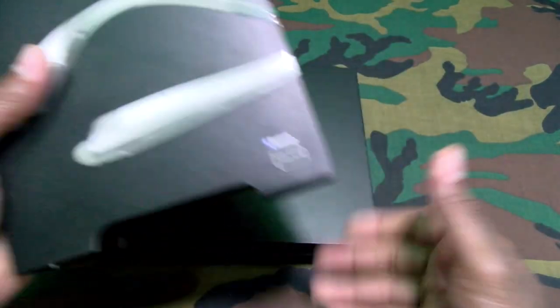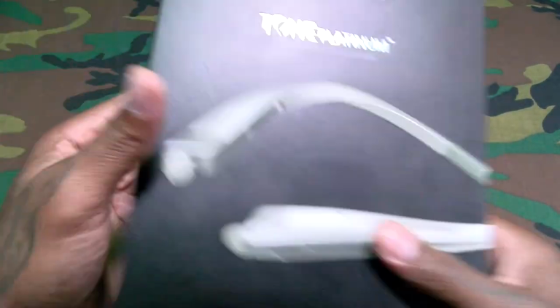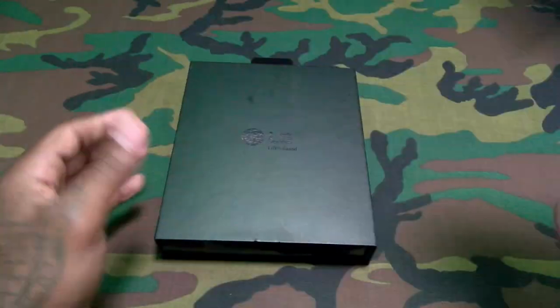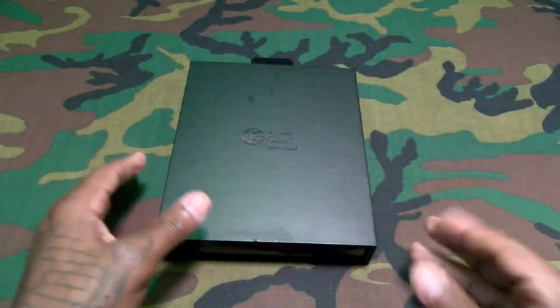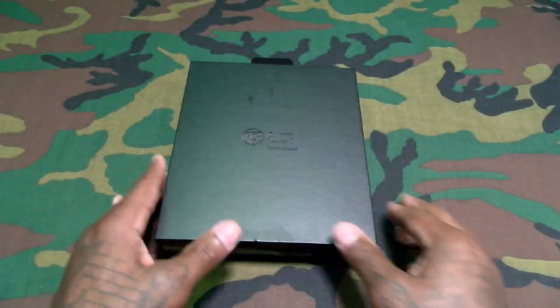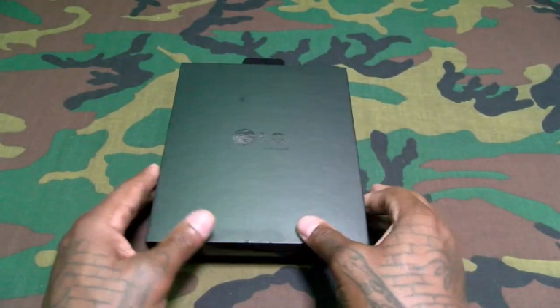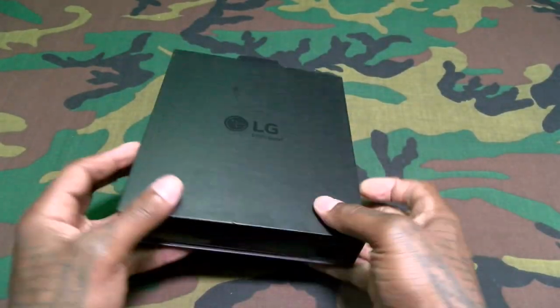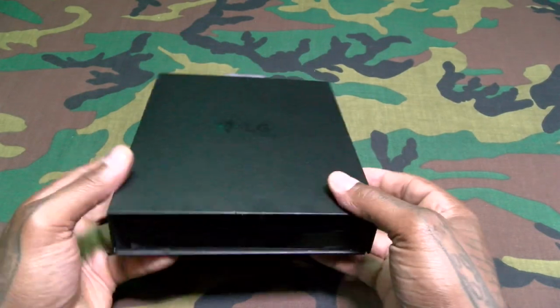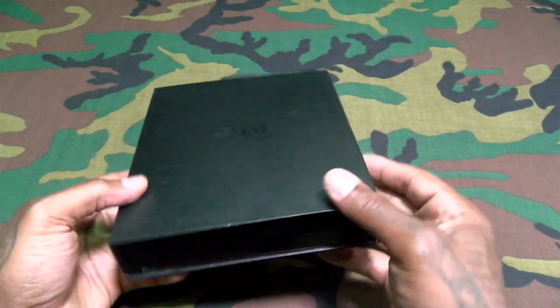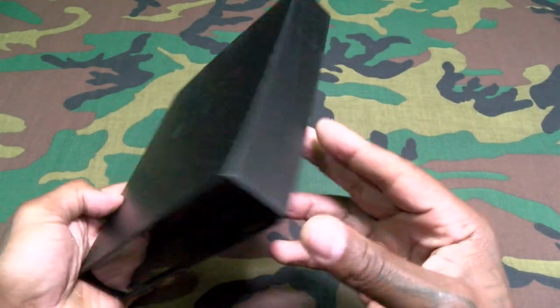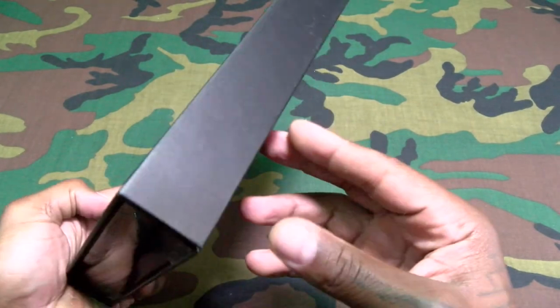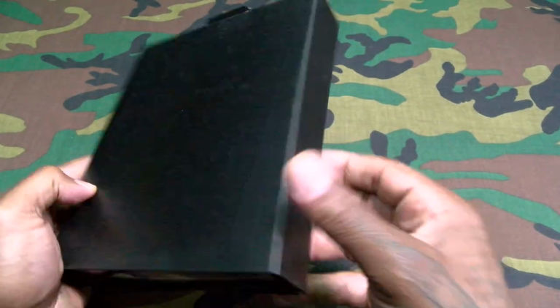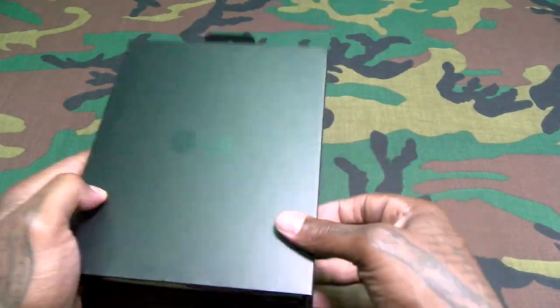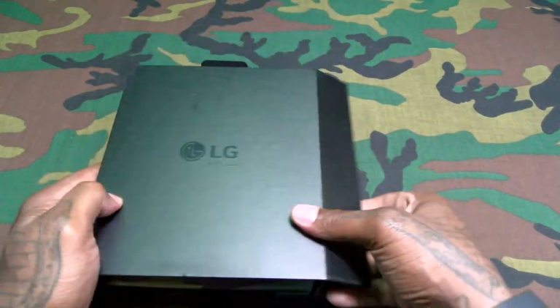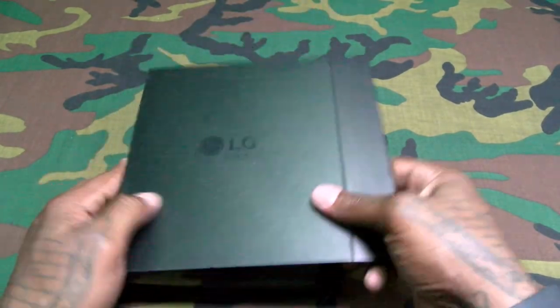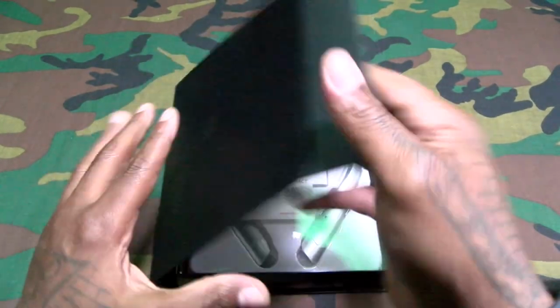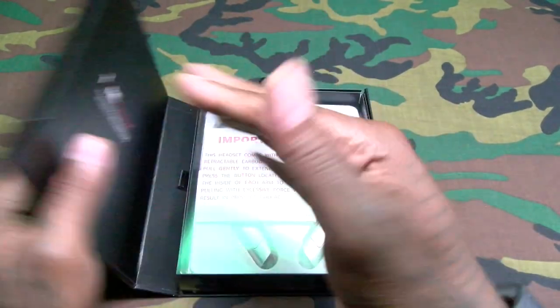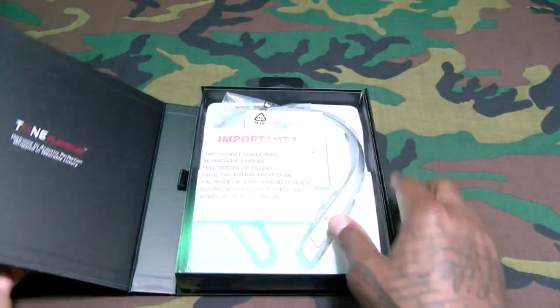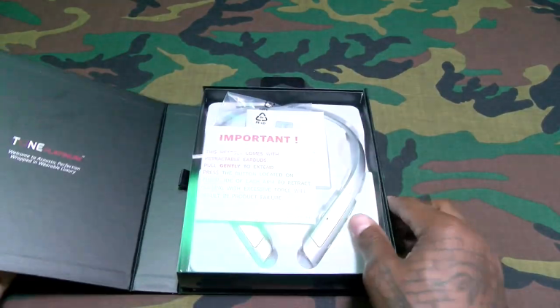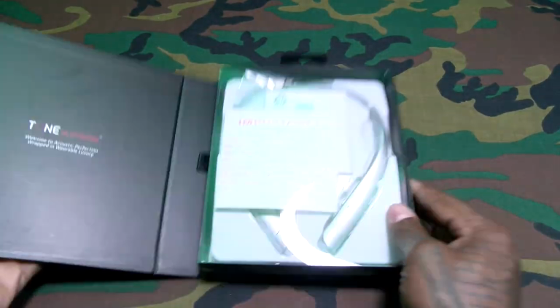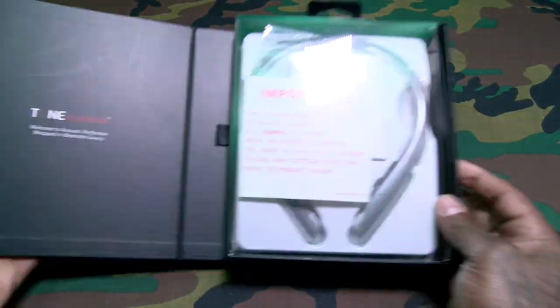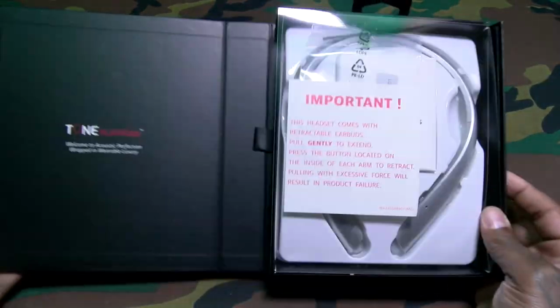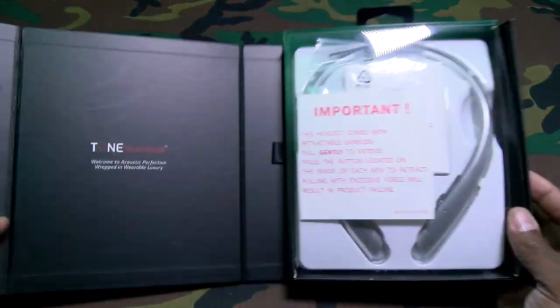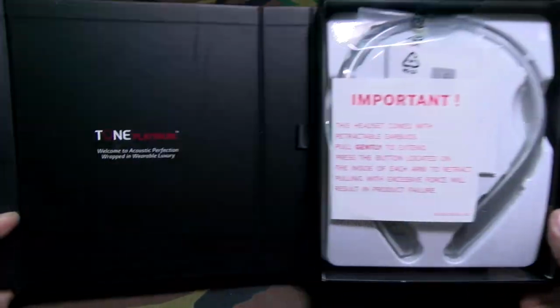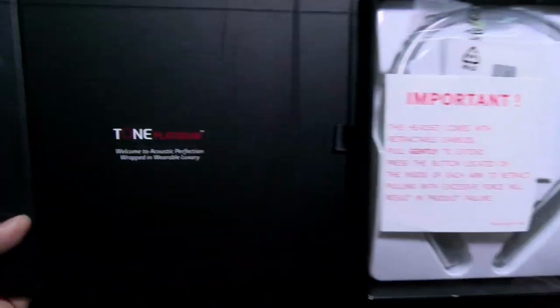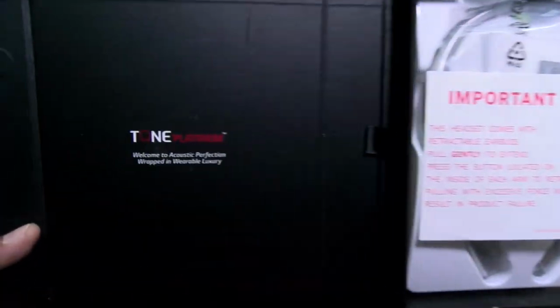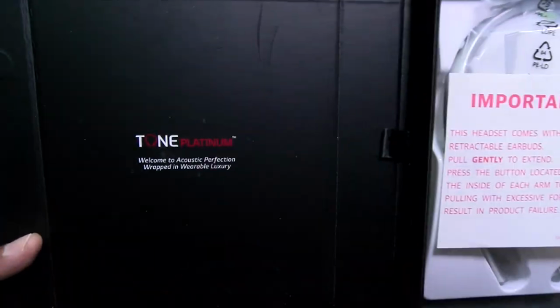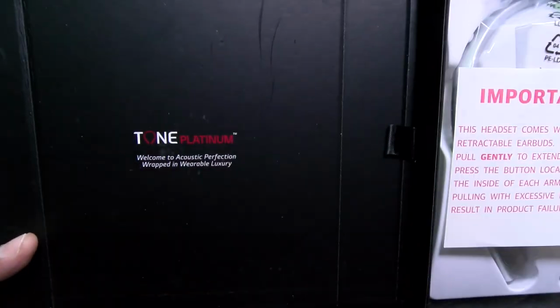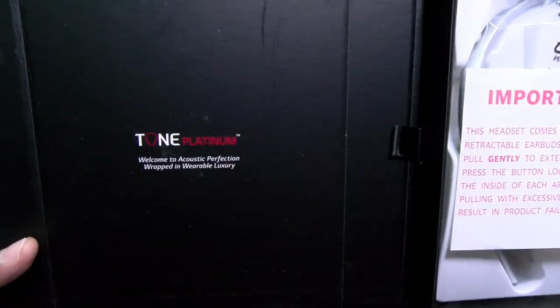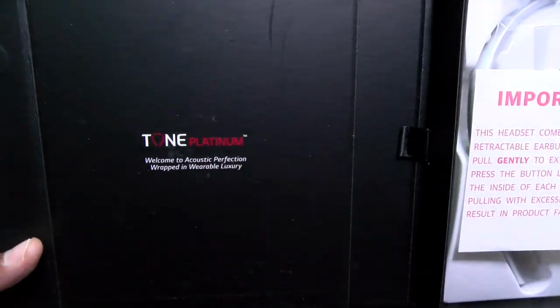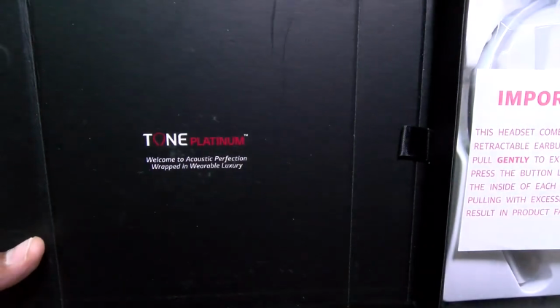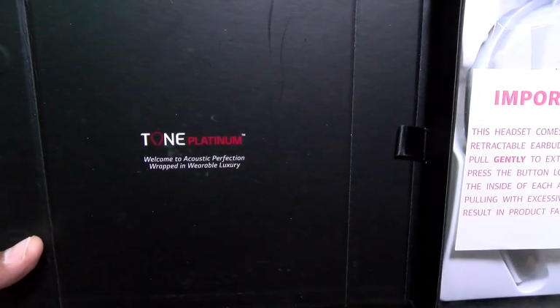Got a little sleeve here — Tone Platinum.